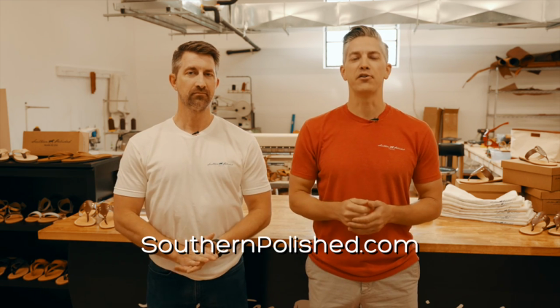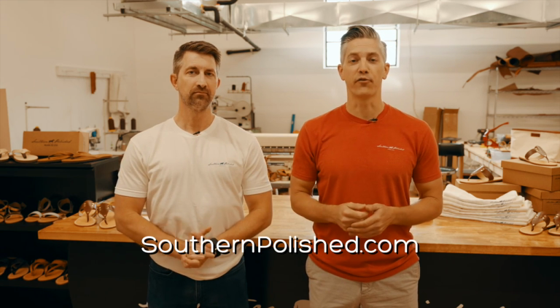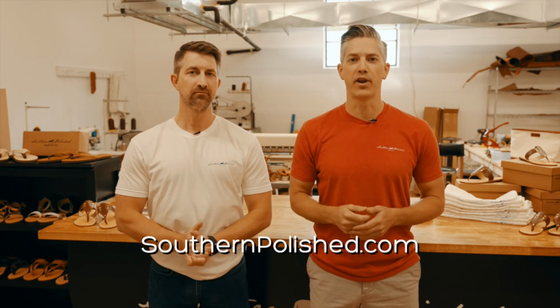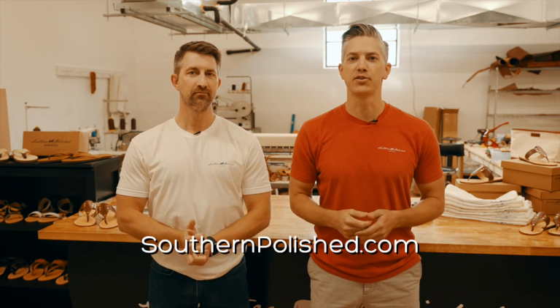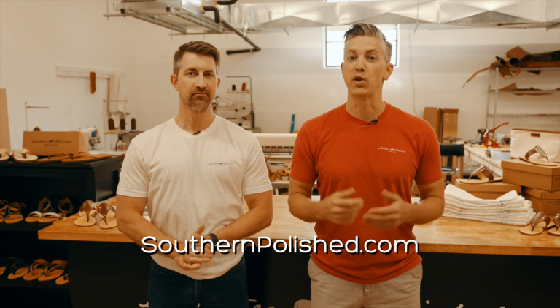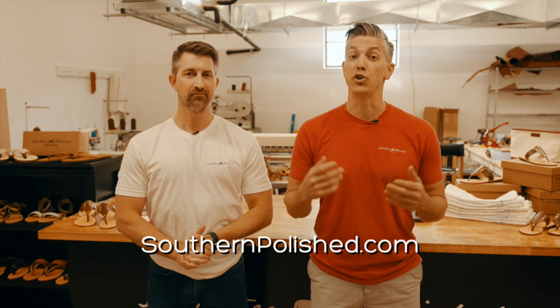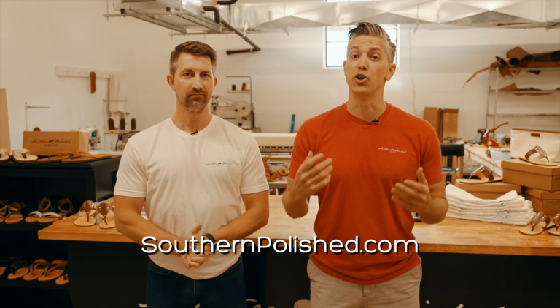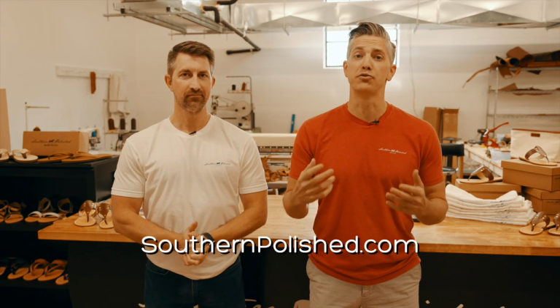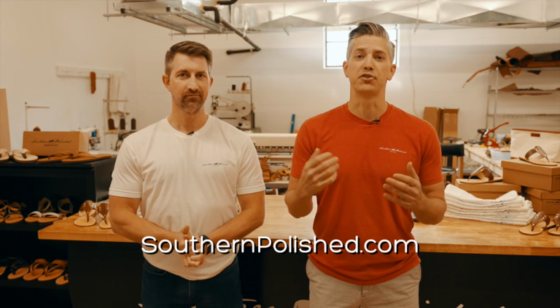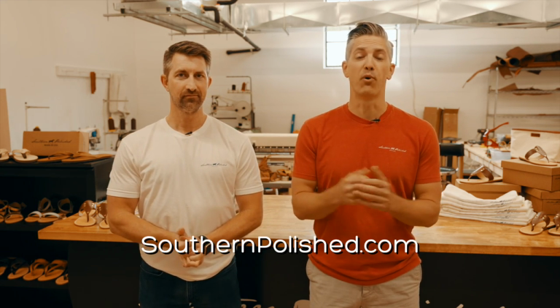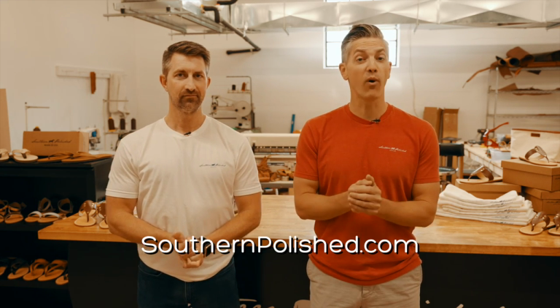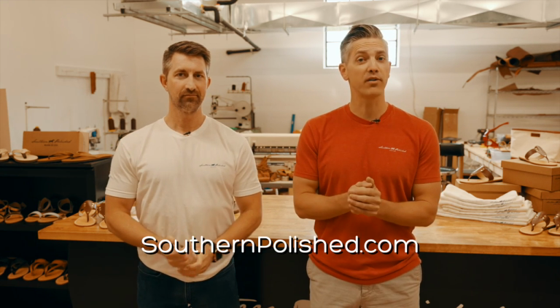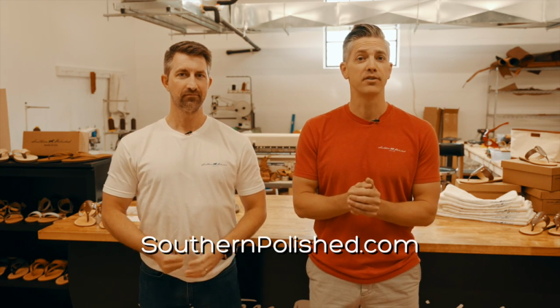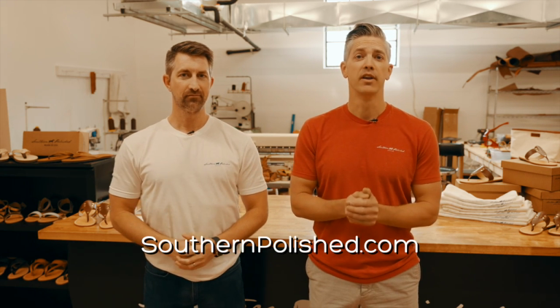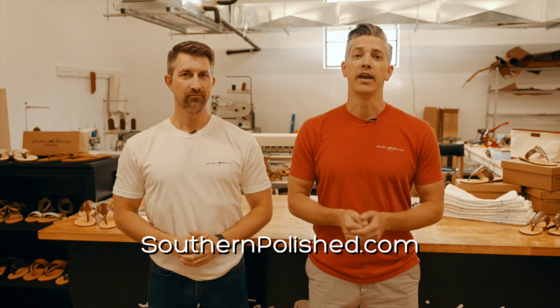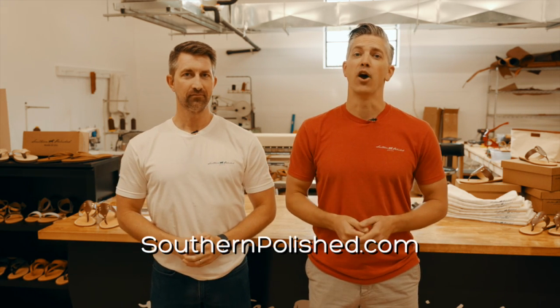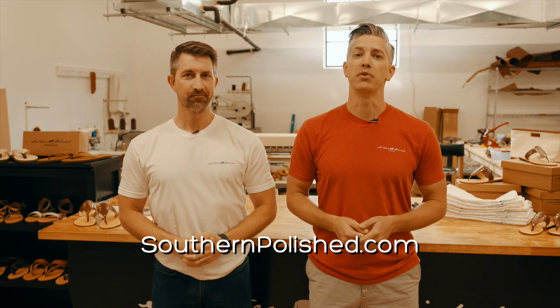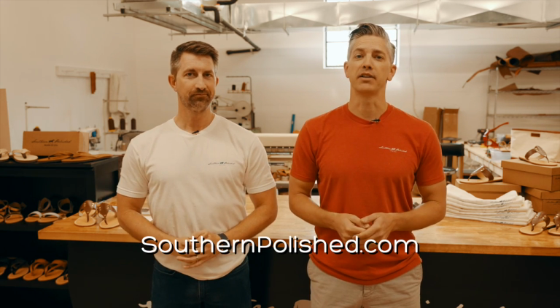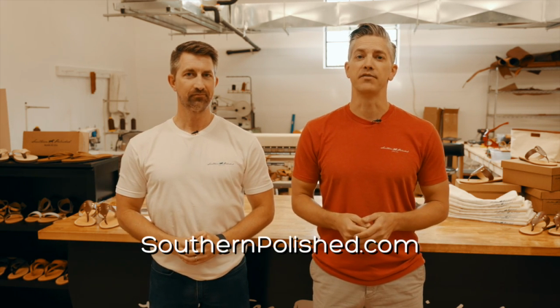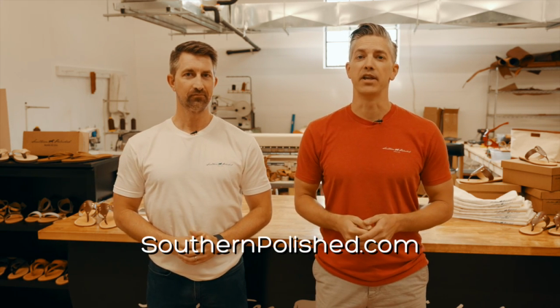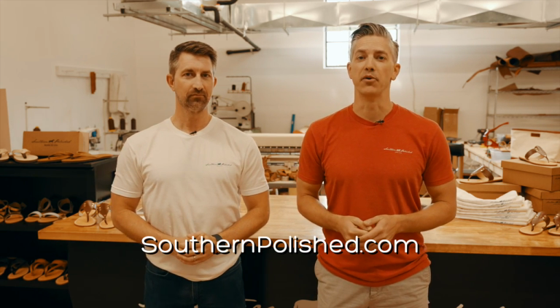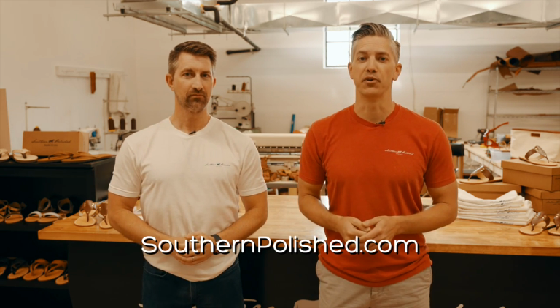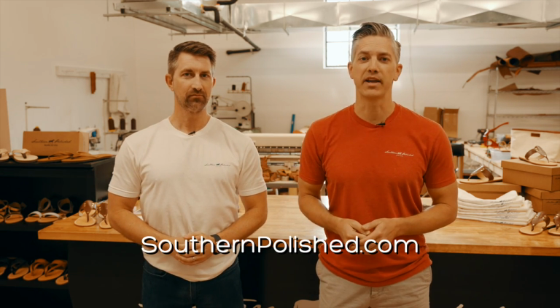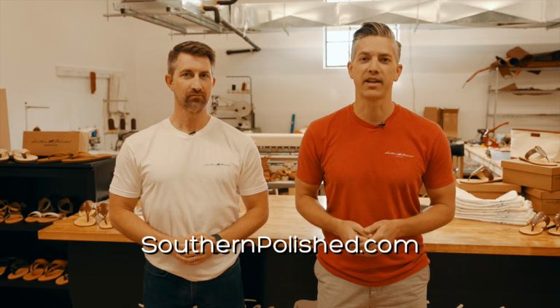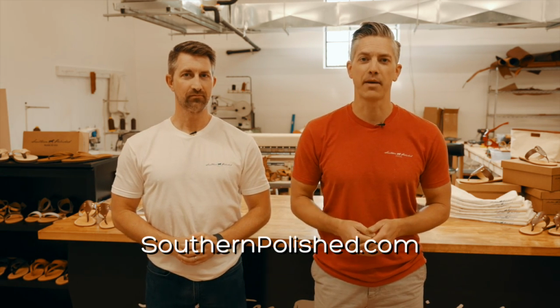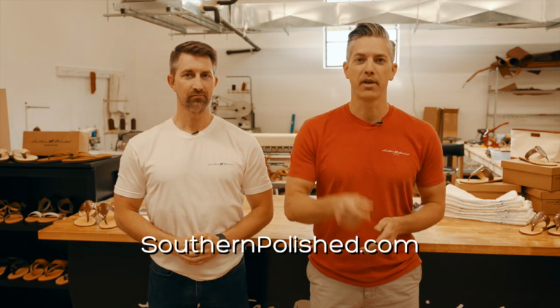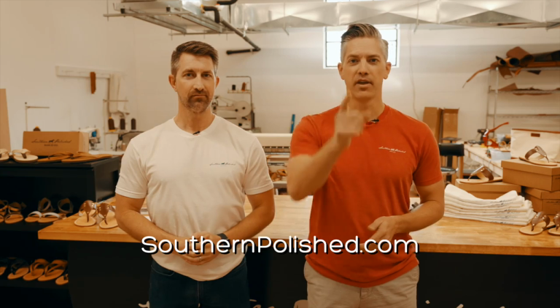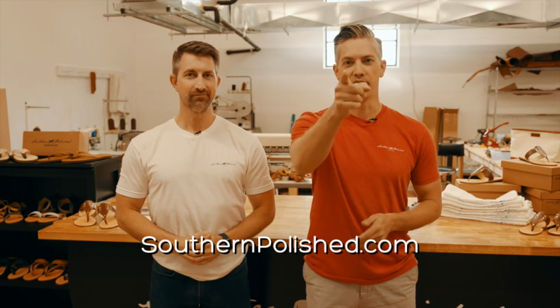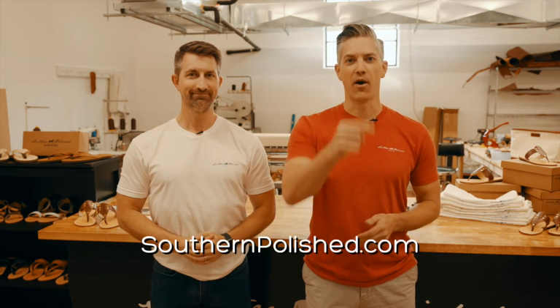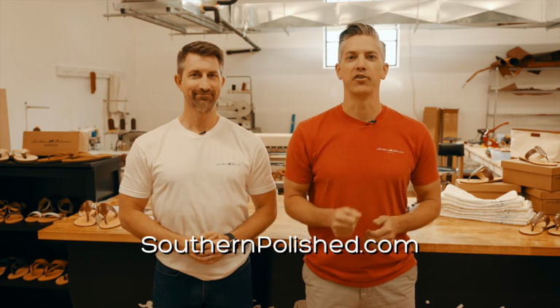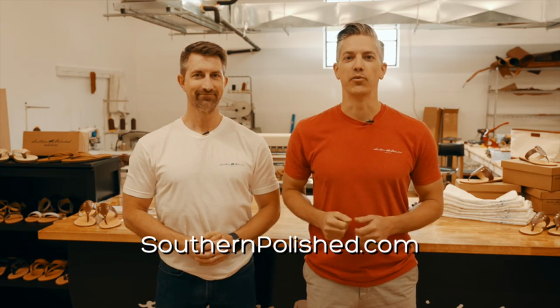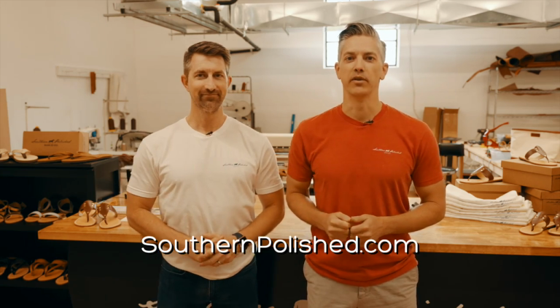Tell your friends, we can use the support. I hope you like this video. Until next time, y'all have a good one.